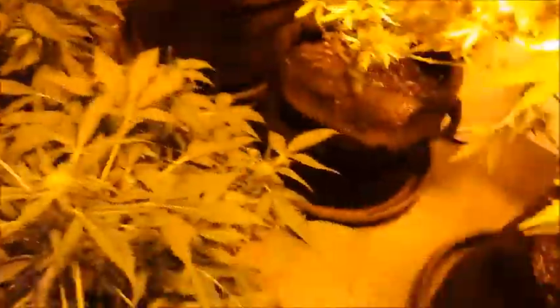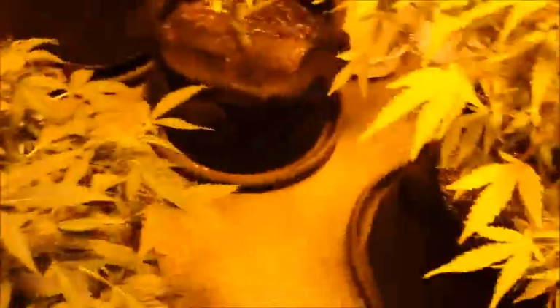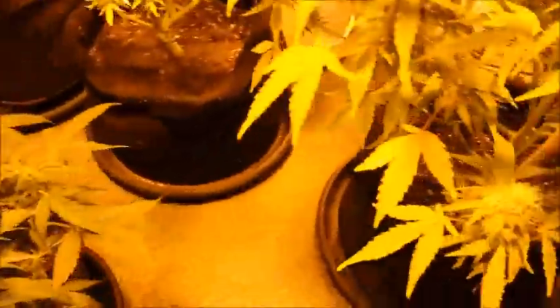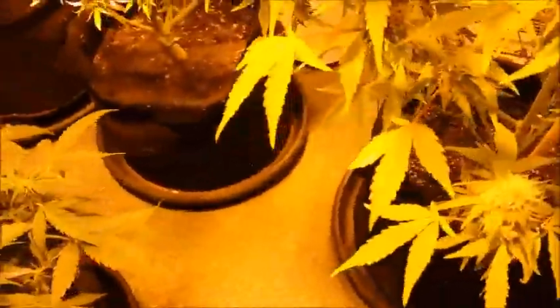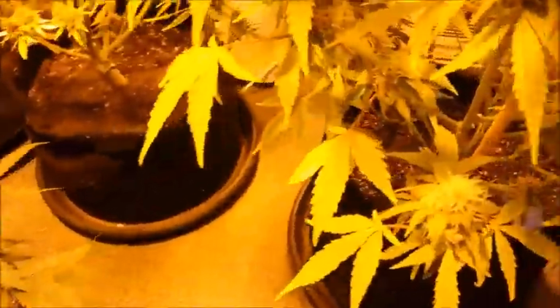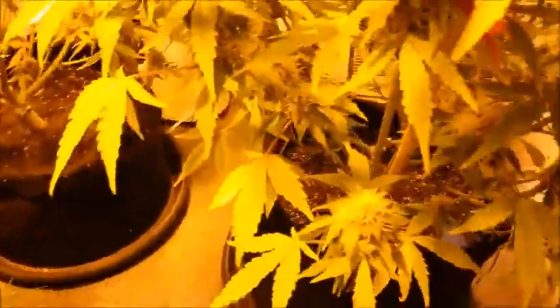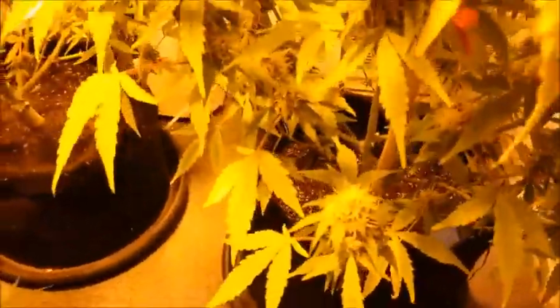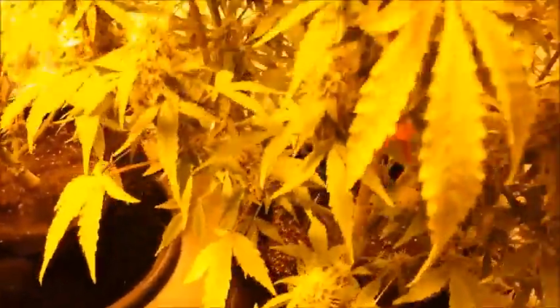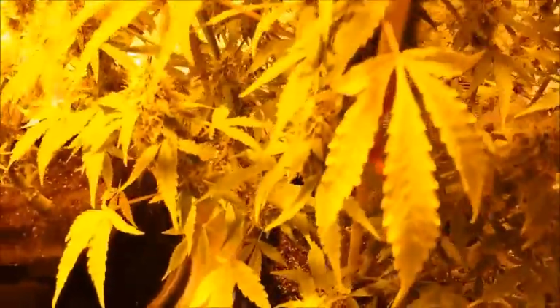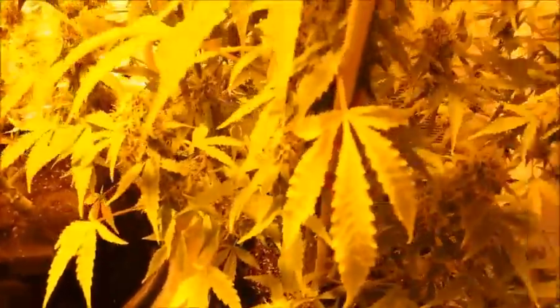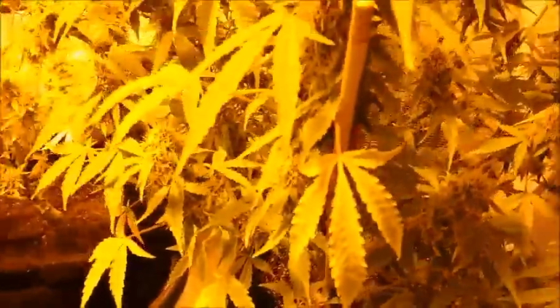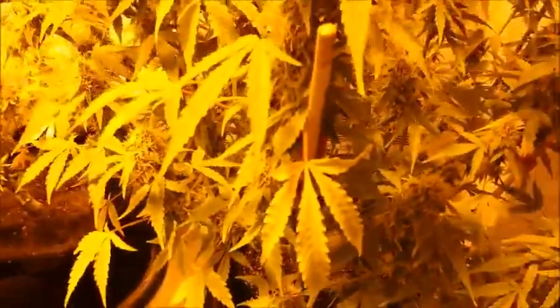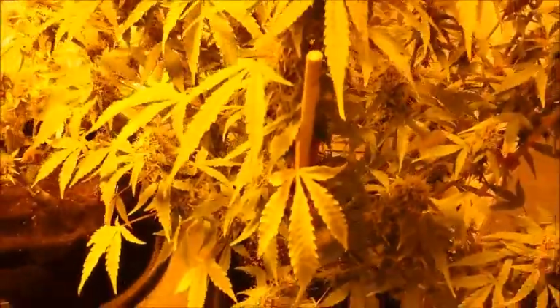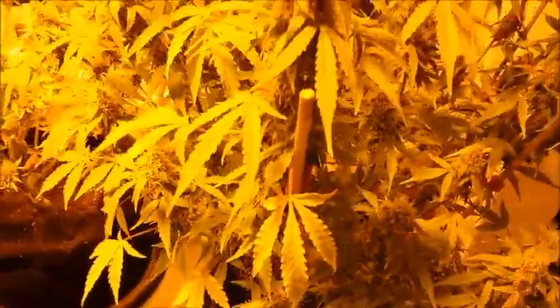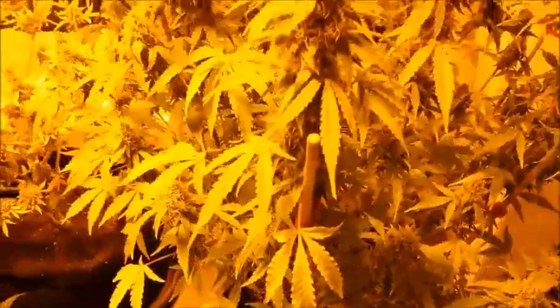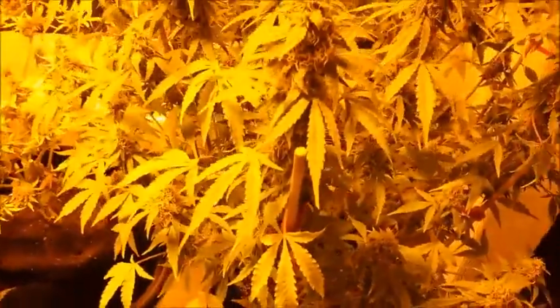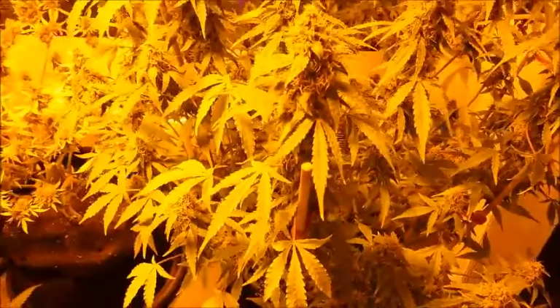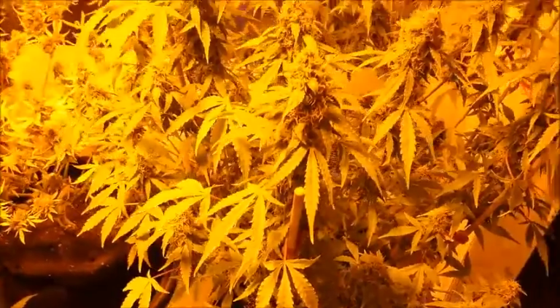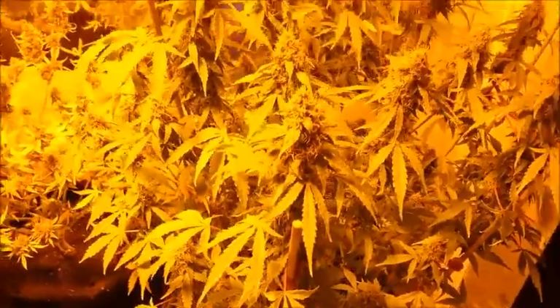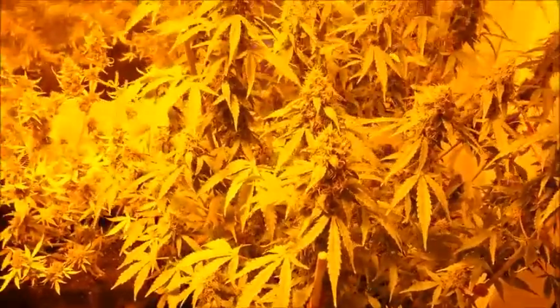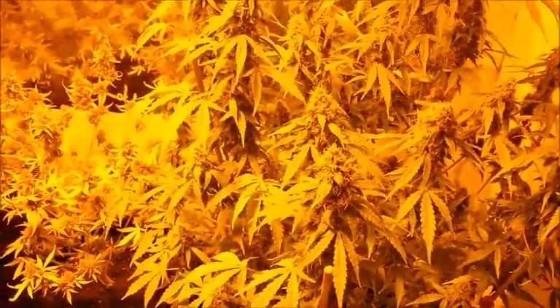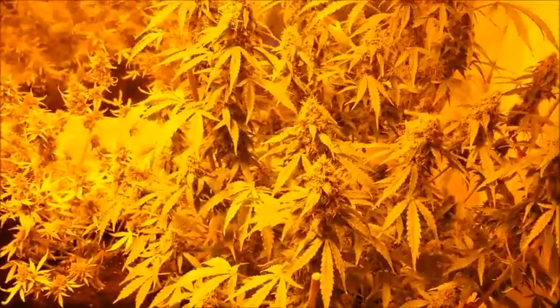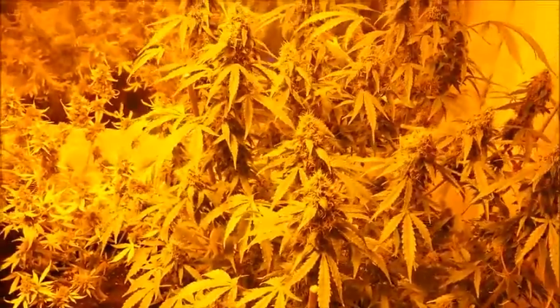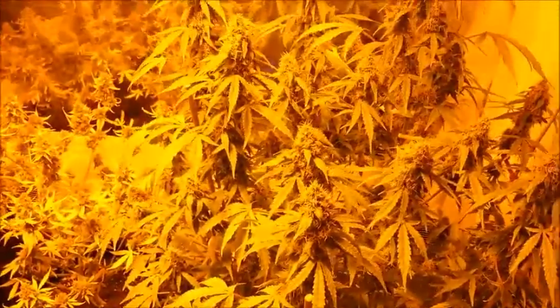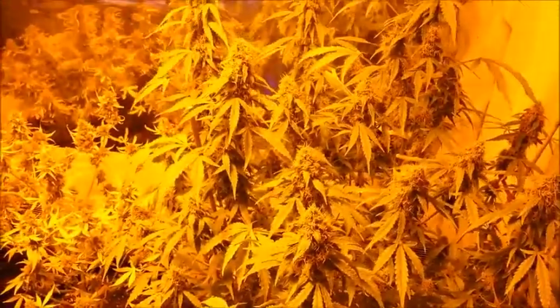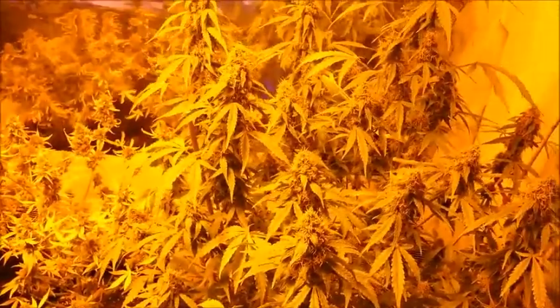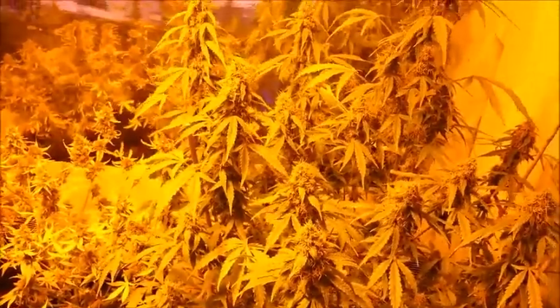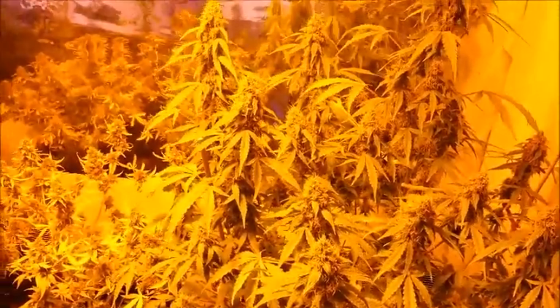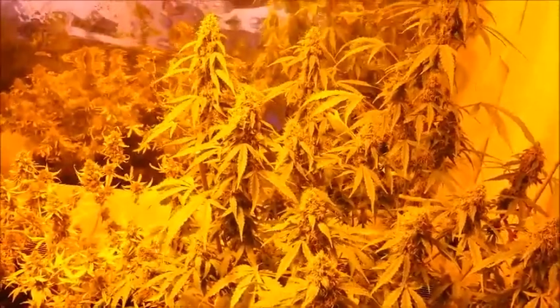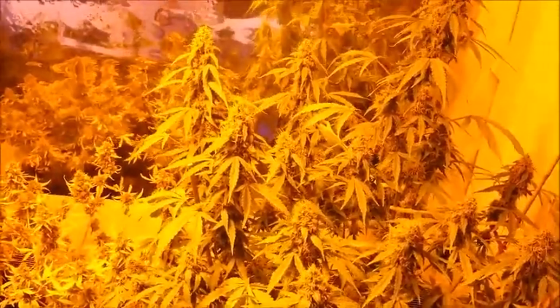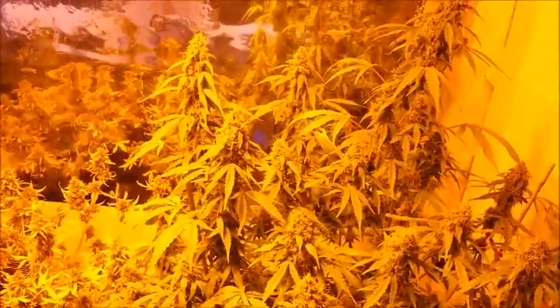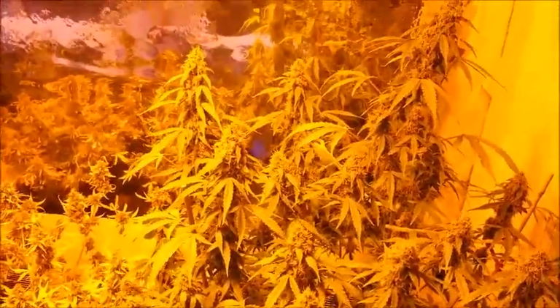And here's the monster one. Still going strong, hasn't even faded out.